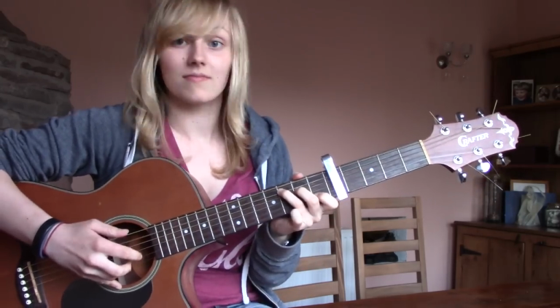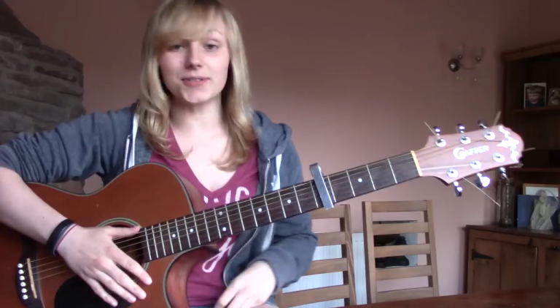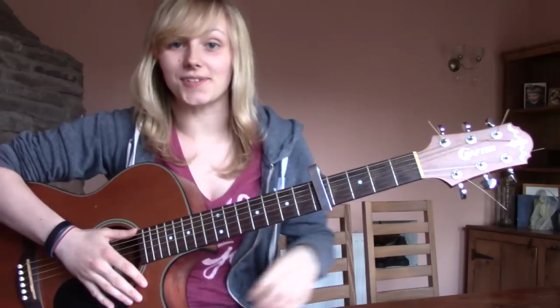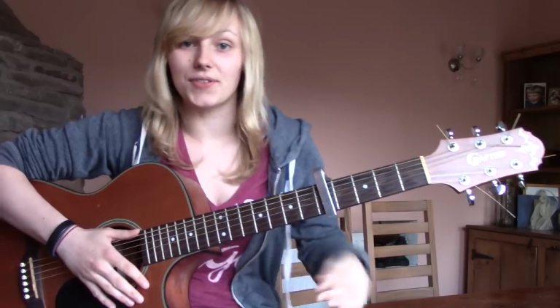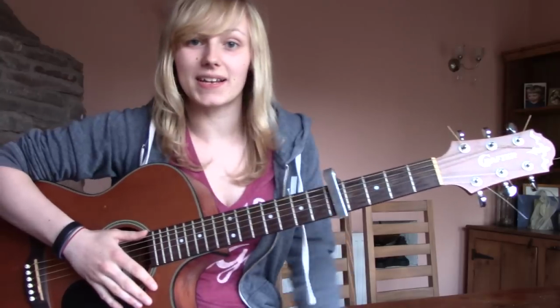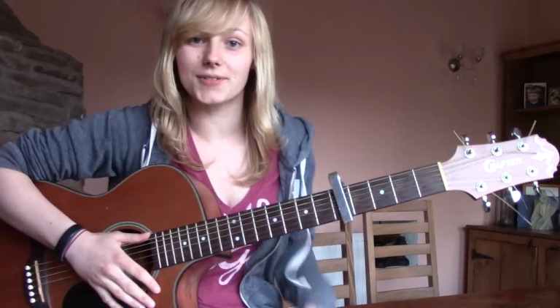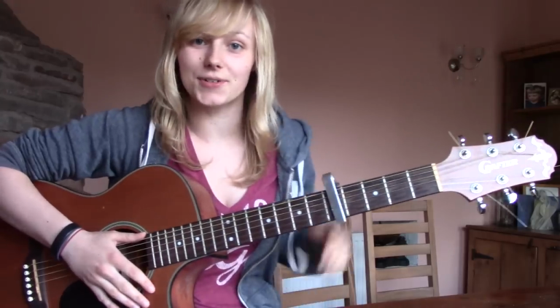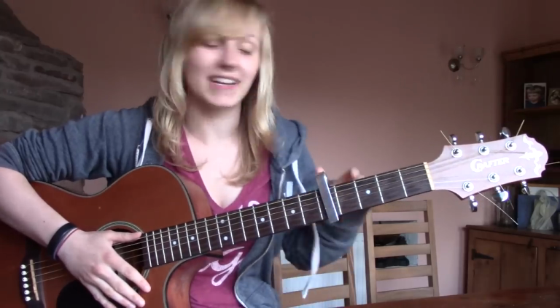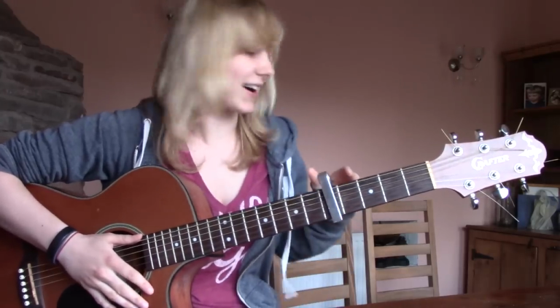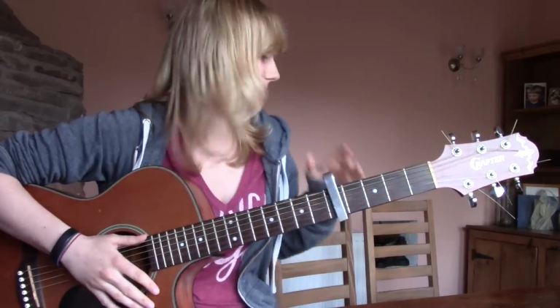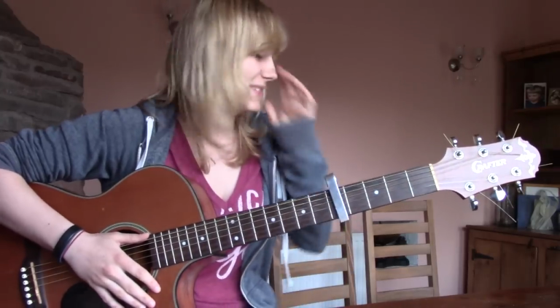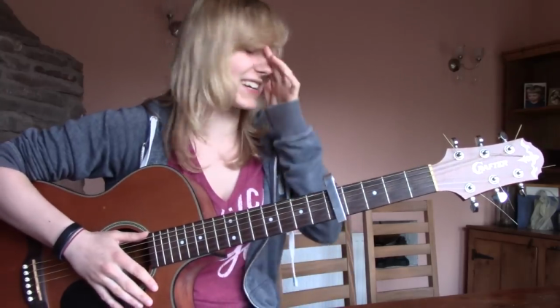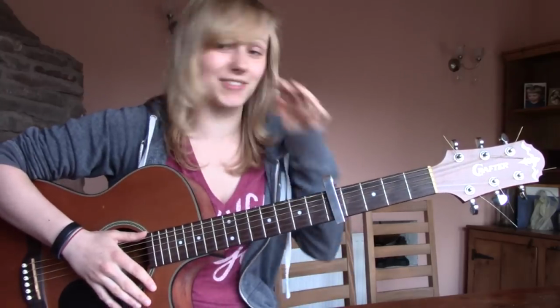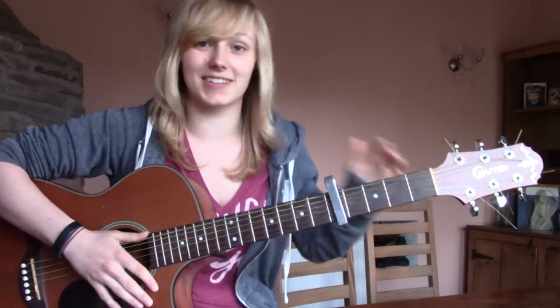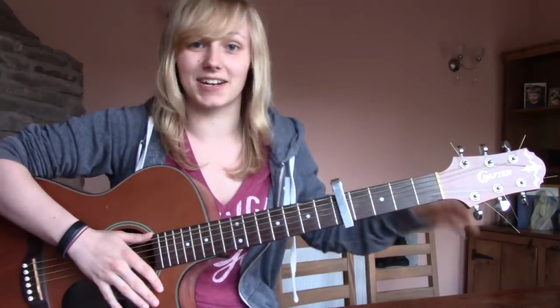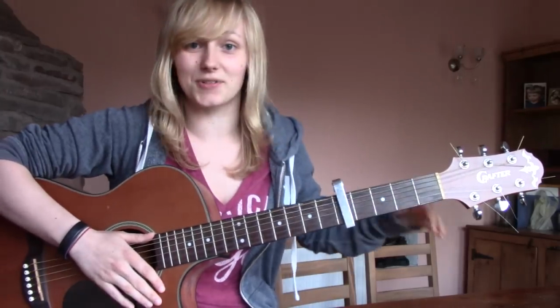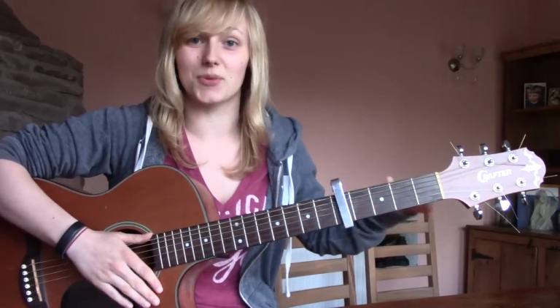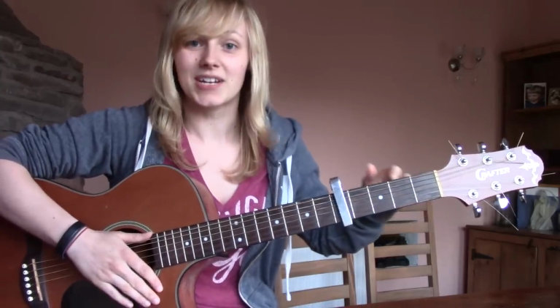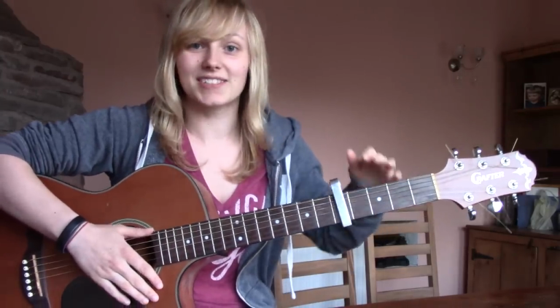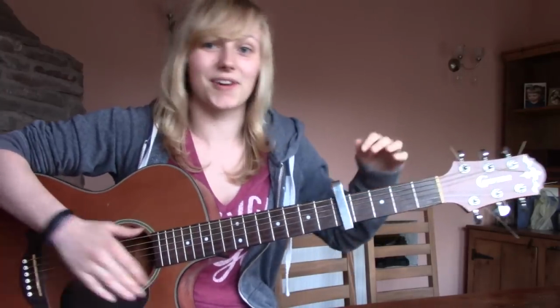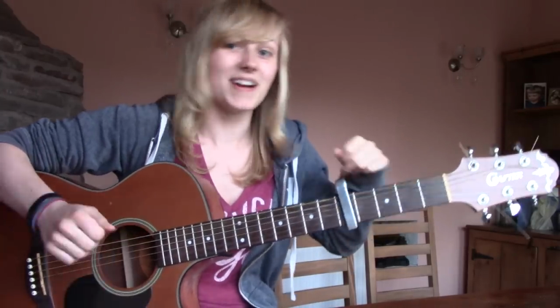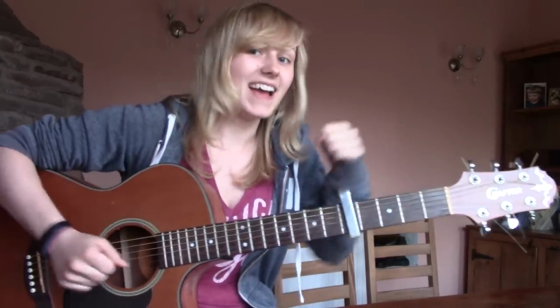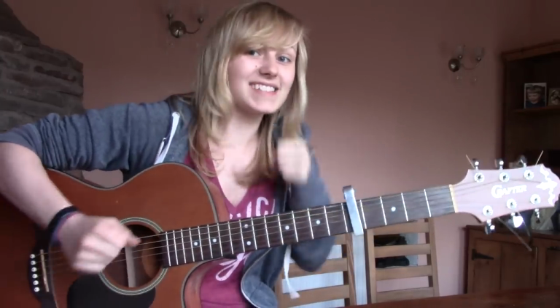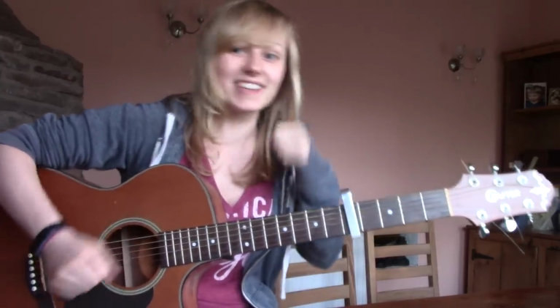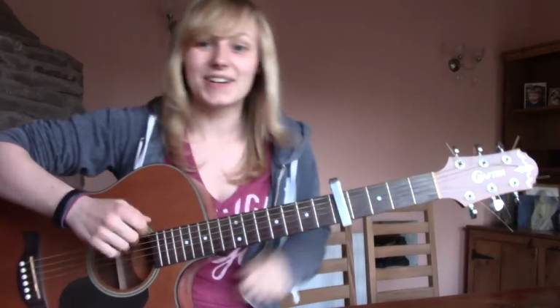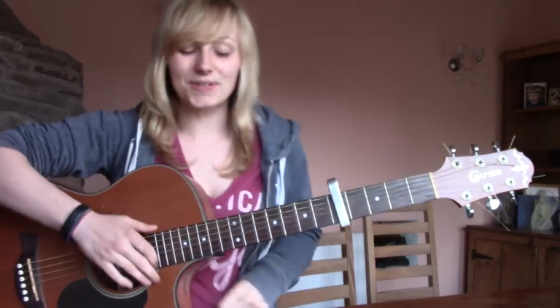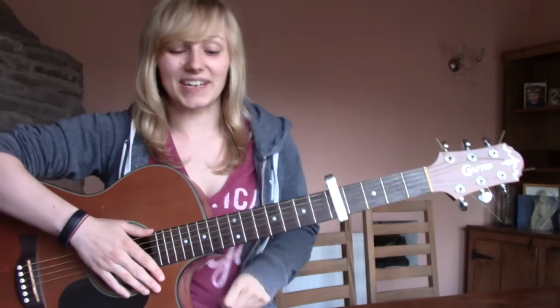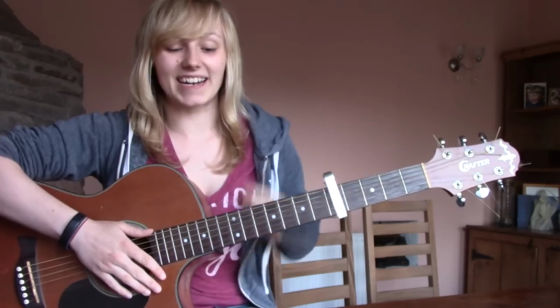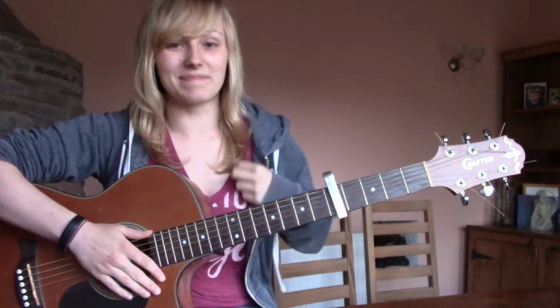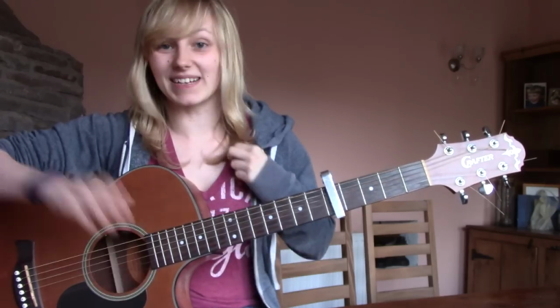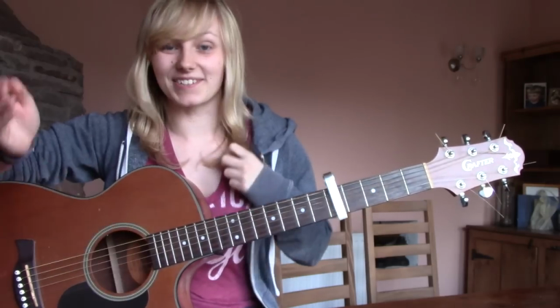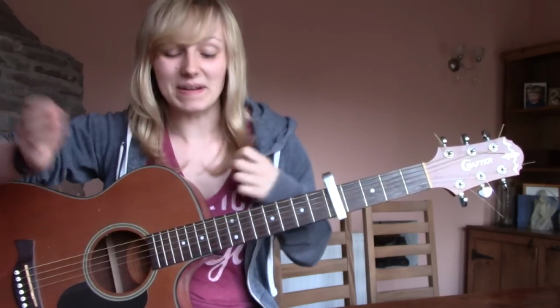Also, sorry — if you hear loads of creaking, I'm sitting on the dining room table, so it's all good. All the creaking, please ignore it.